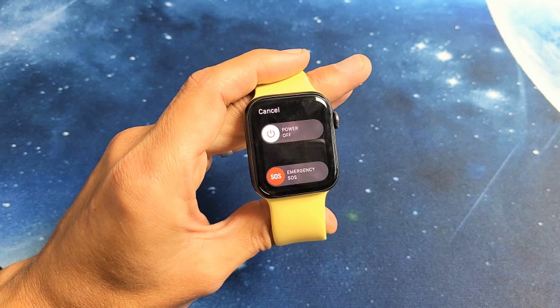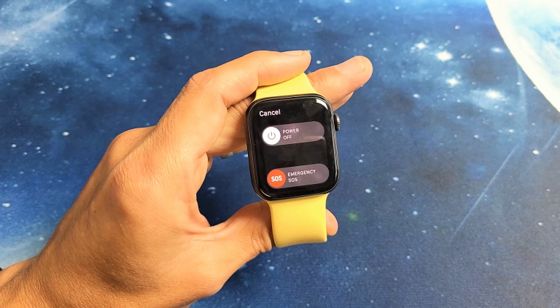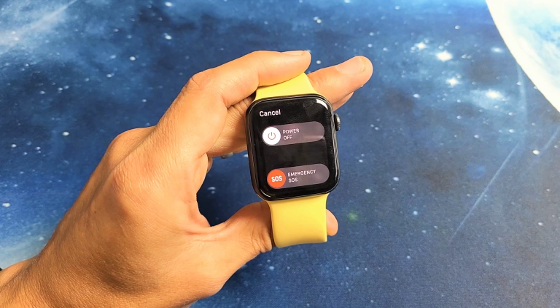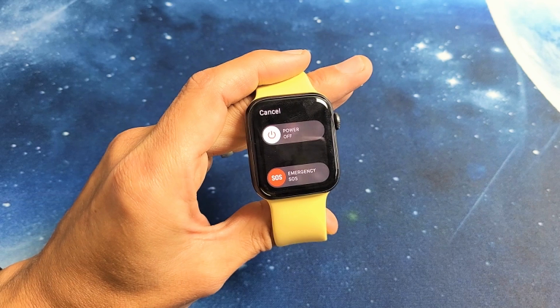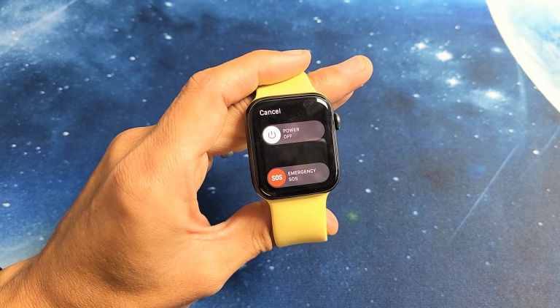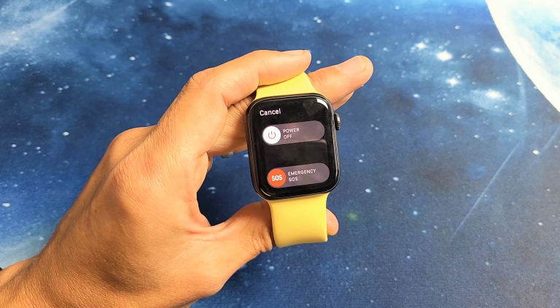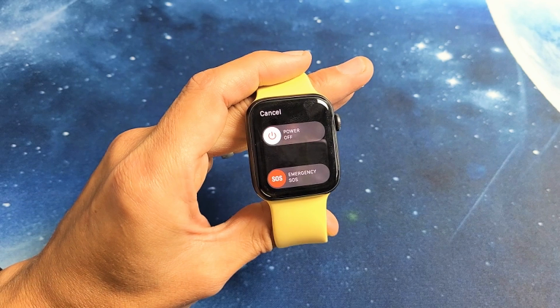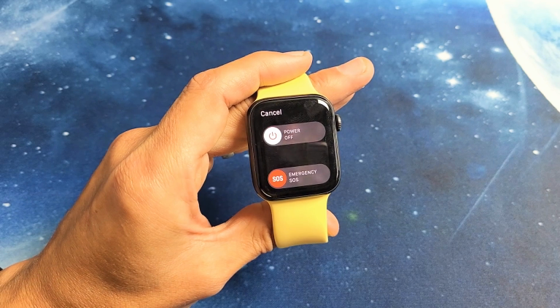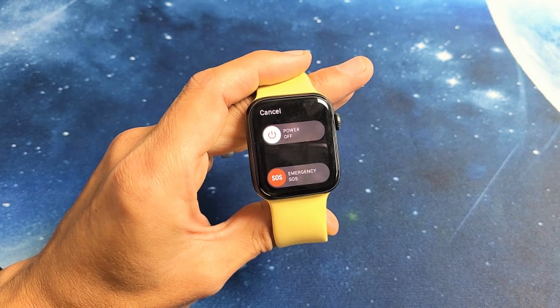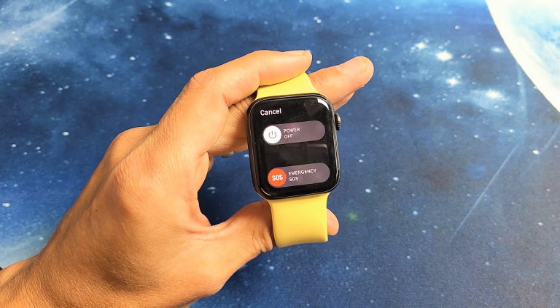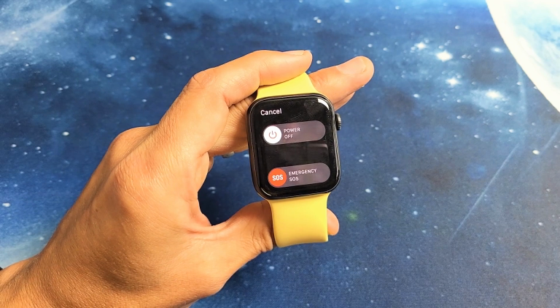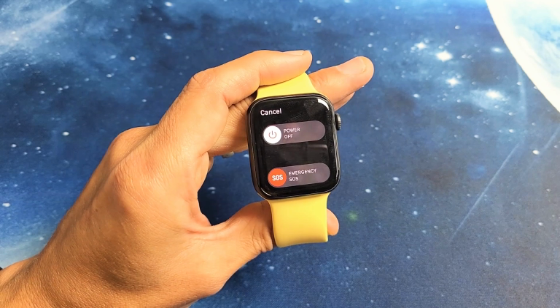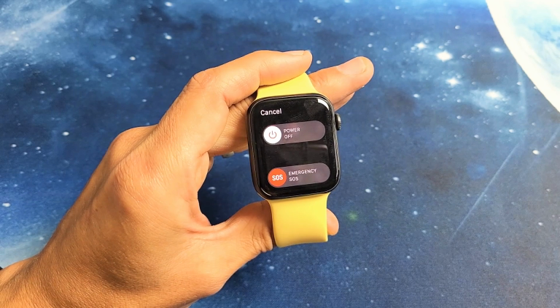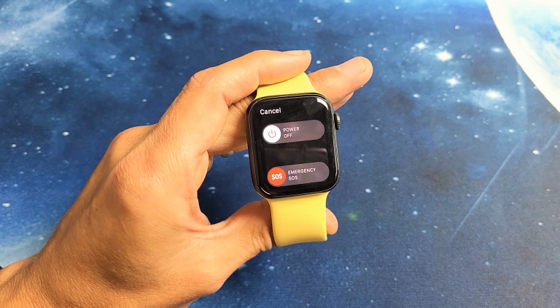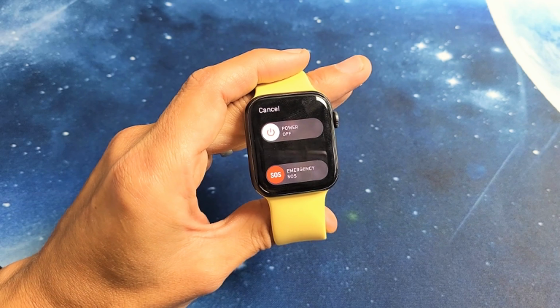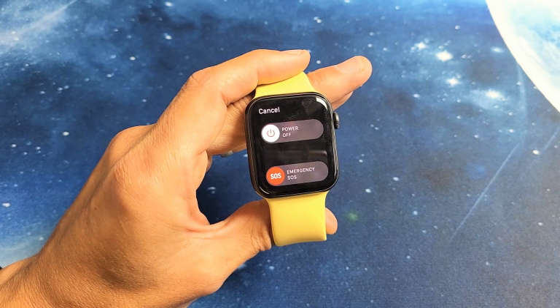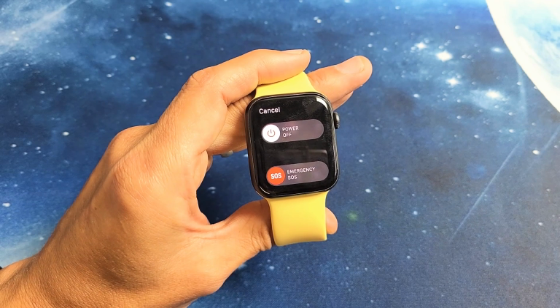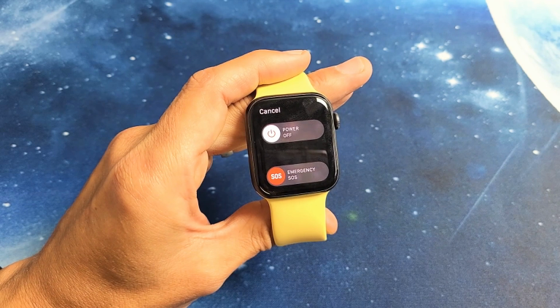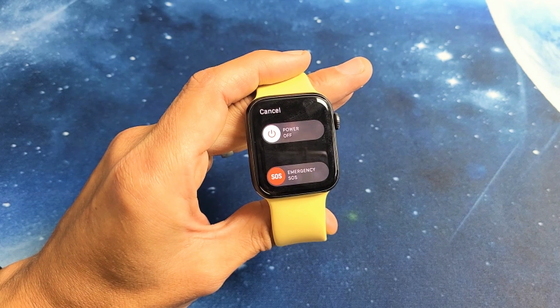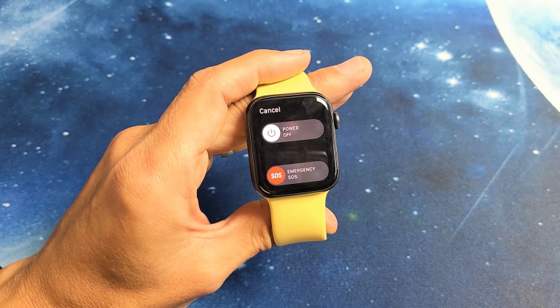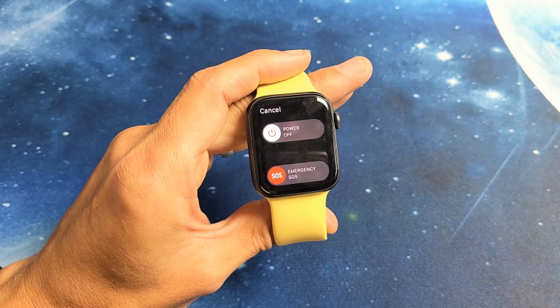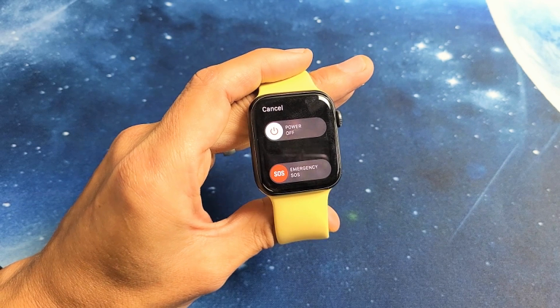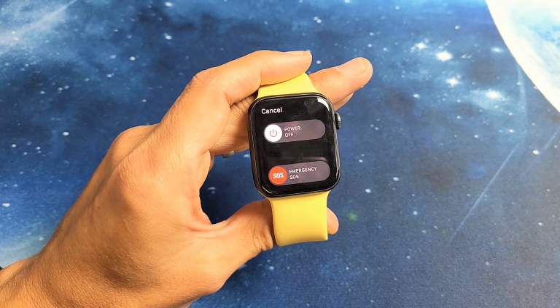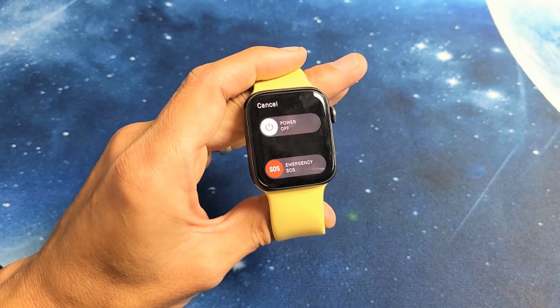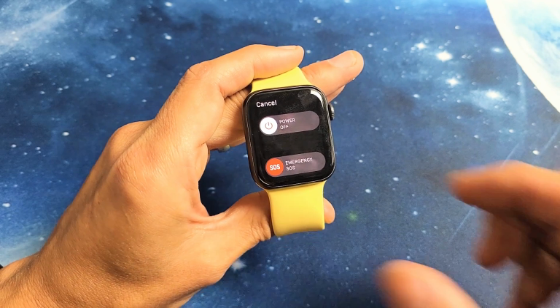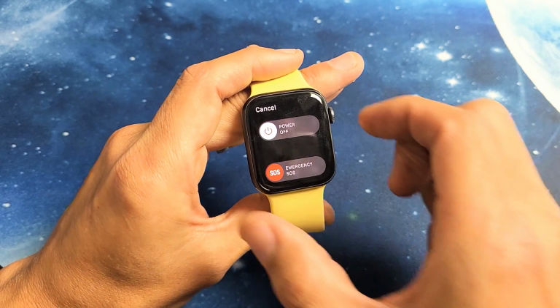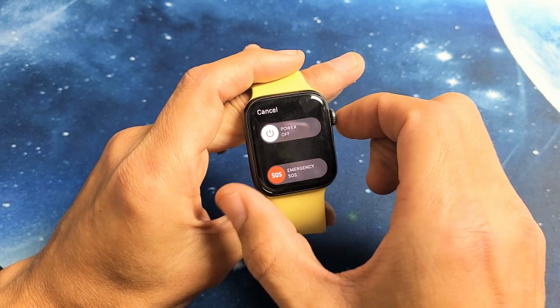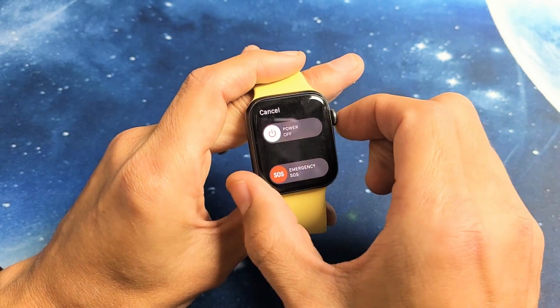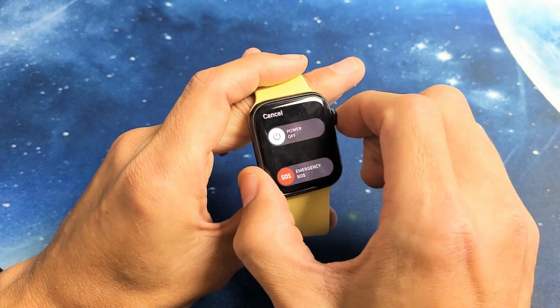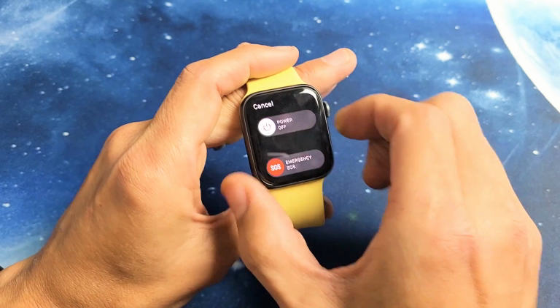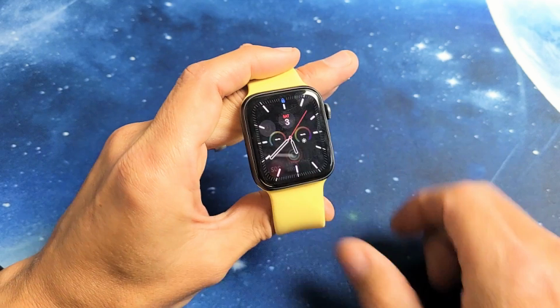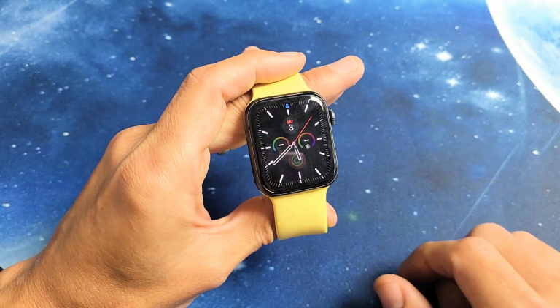I have an Apple Watch Series 6 here. I'm going to show you how to turn it off as well as restart. Very, very simple.